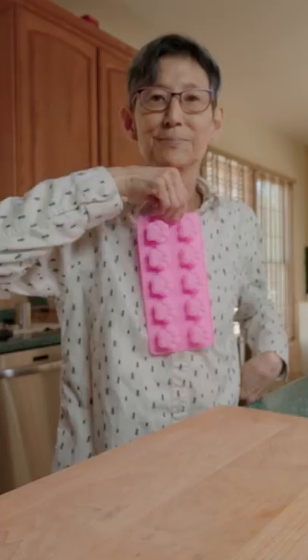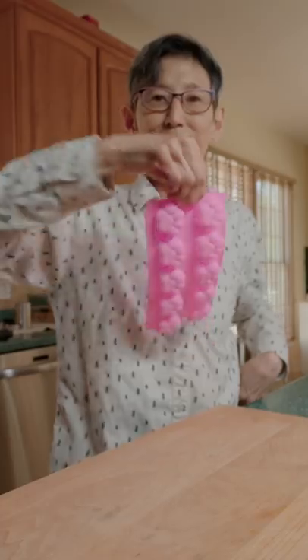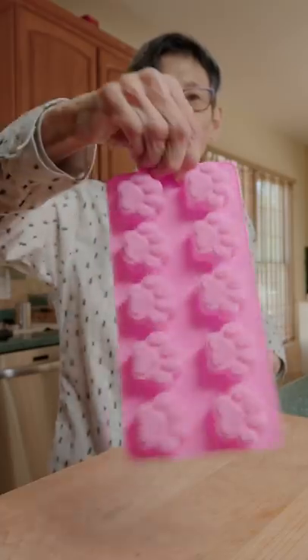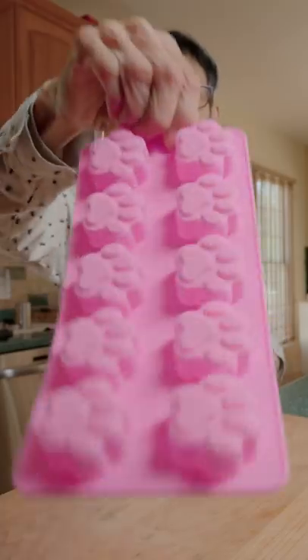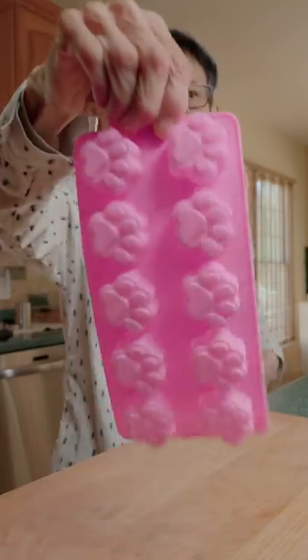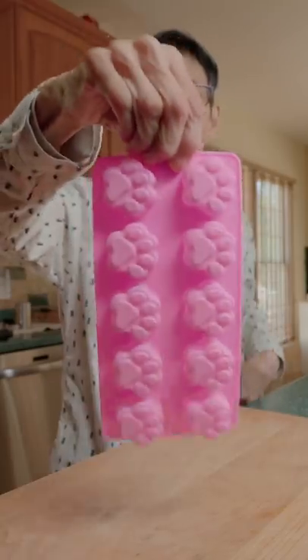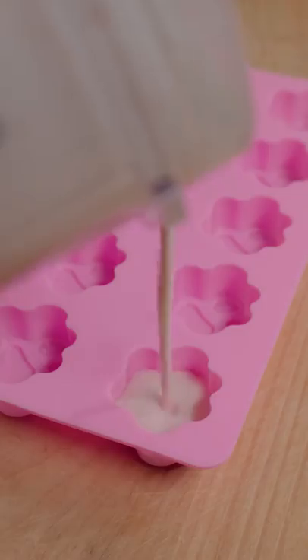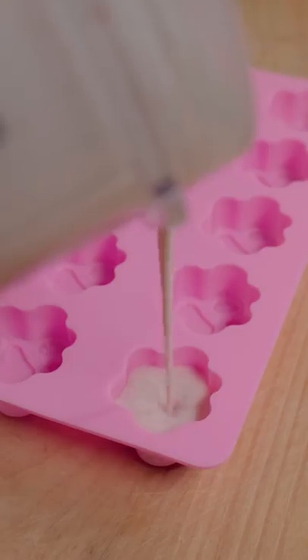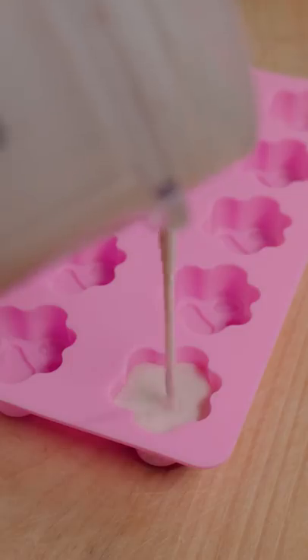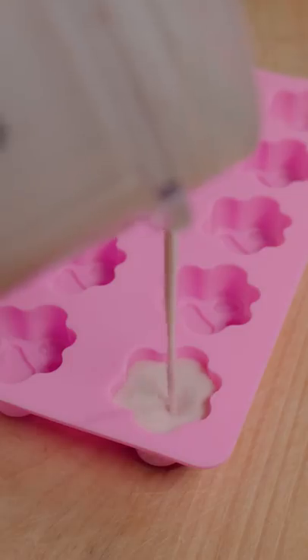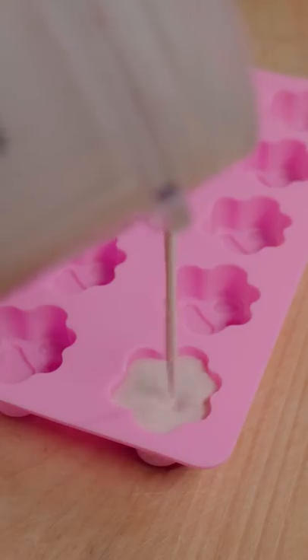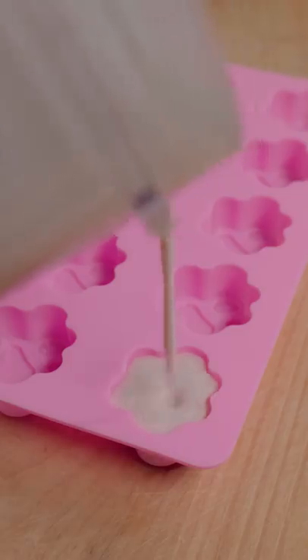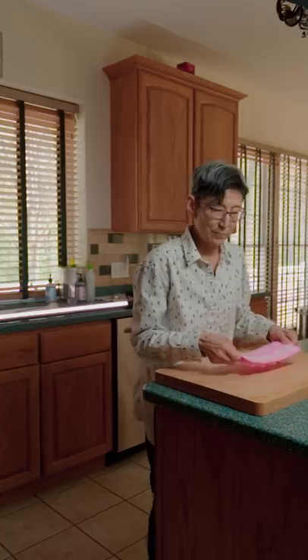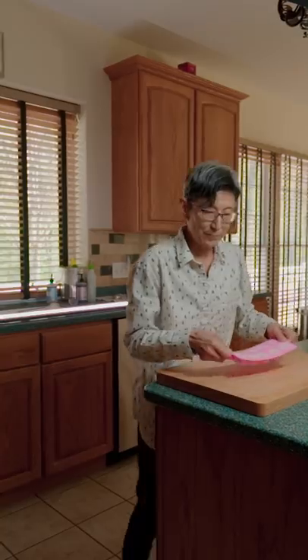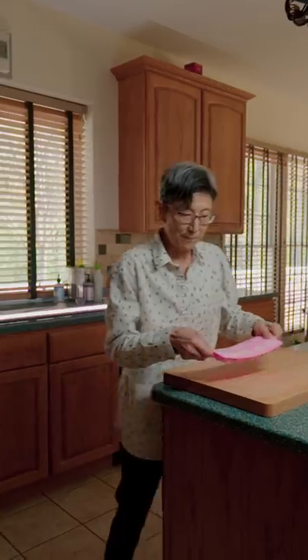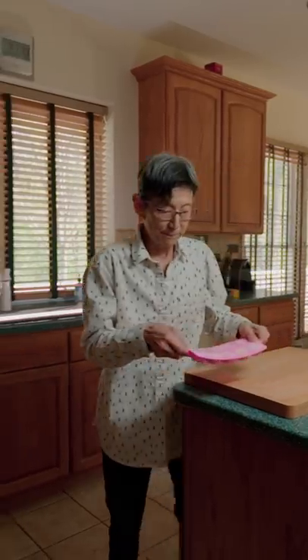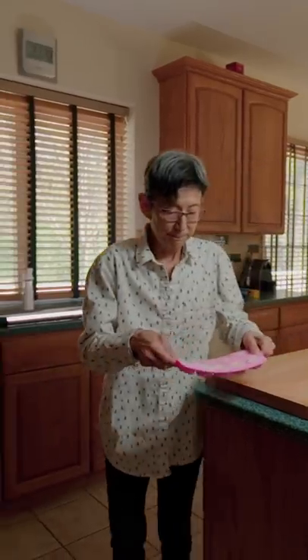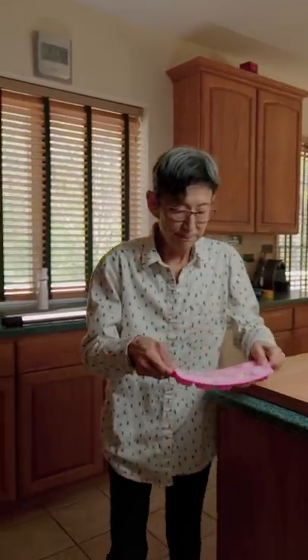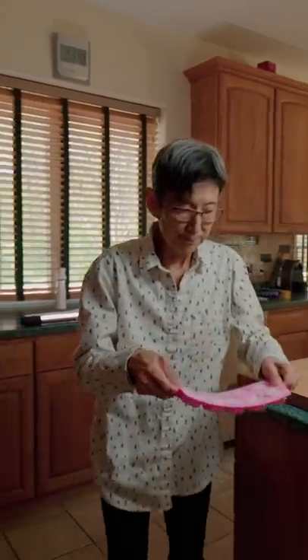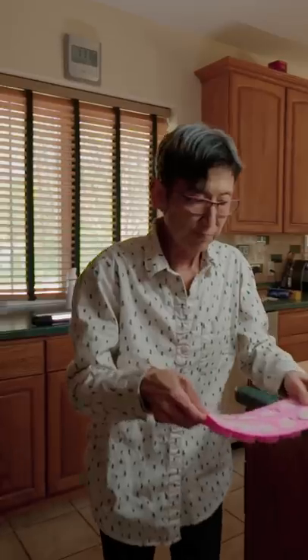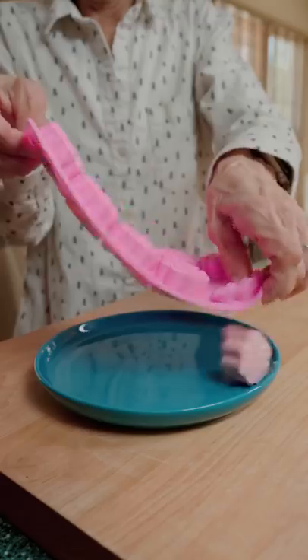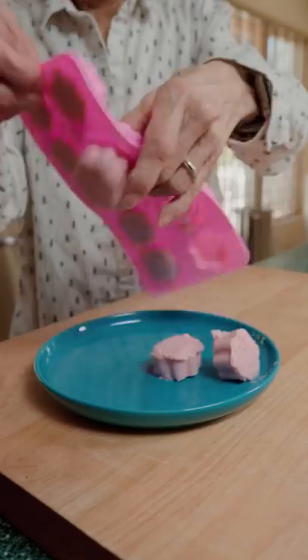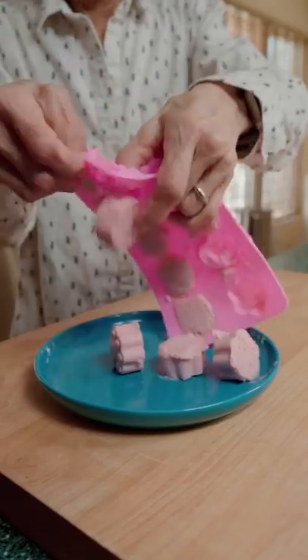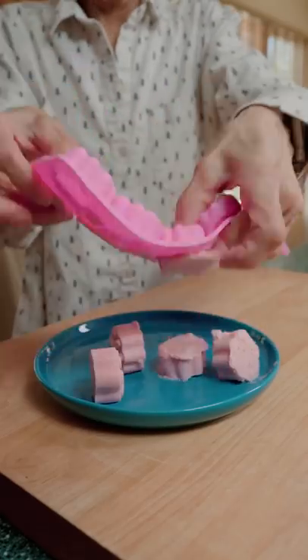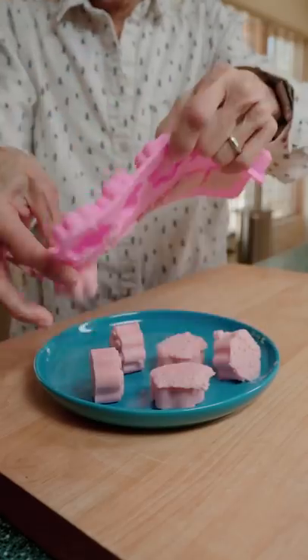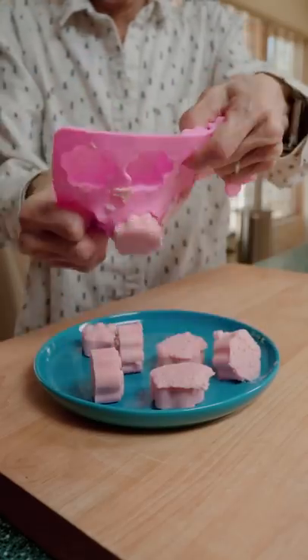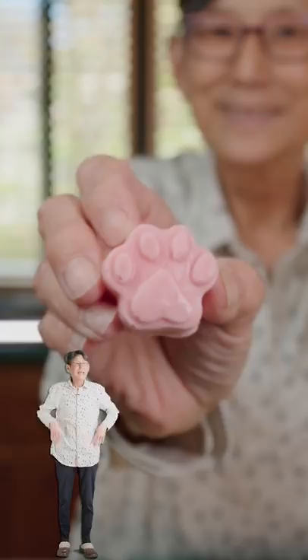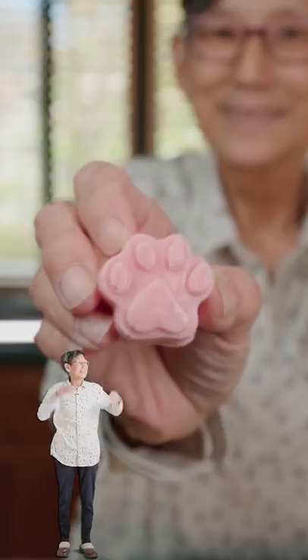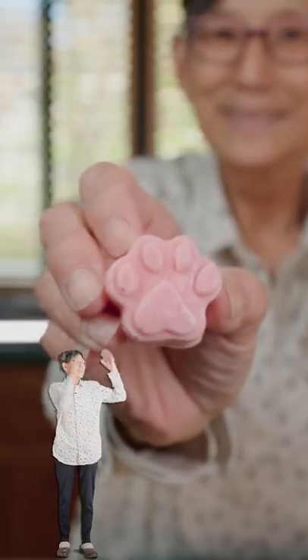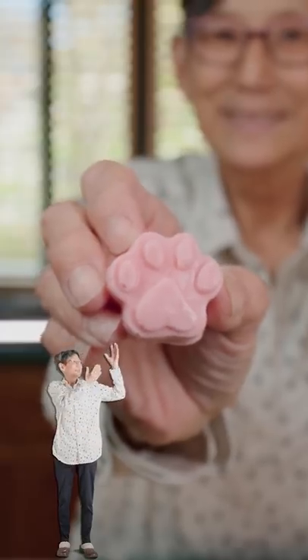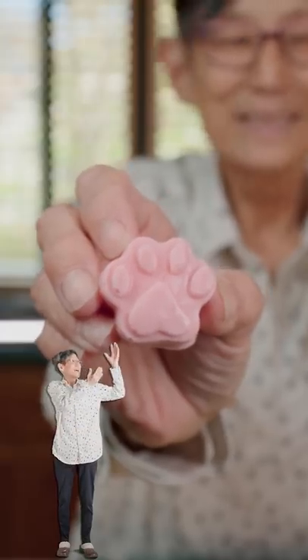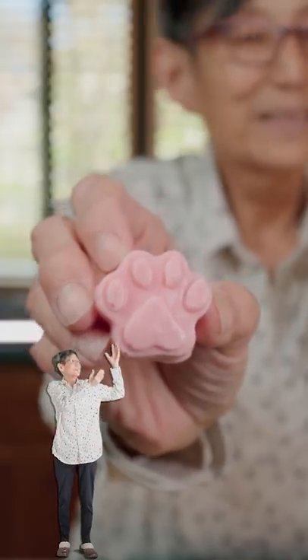Grab your paw mold, pour in the yogurt, and let freeze for one hour. Finally, pop them out, and there you have them.